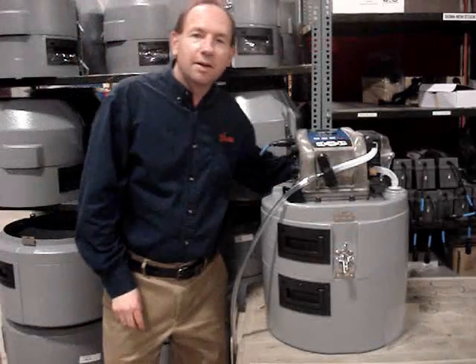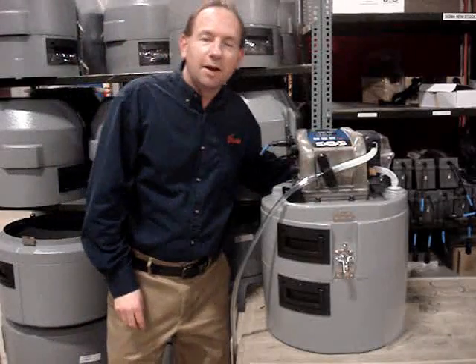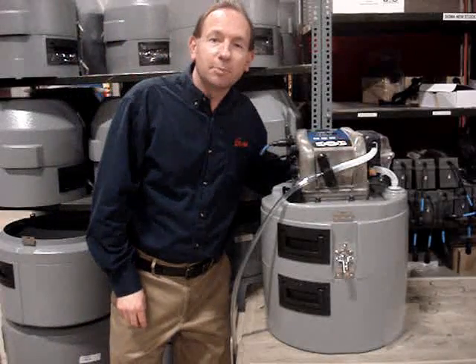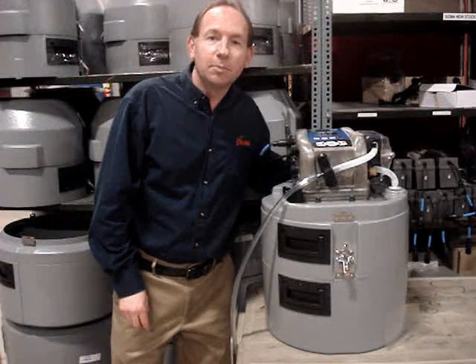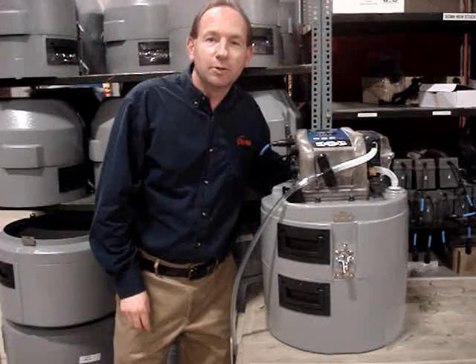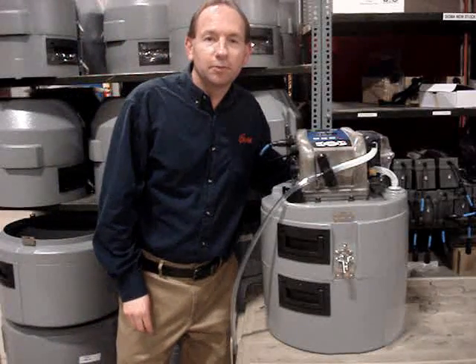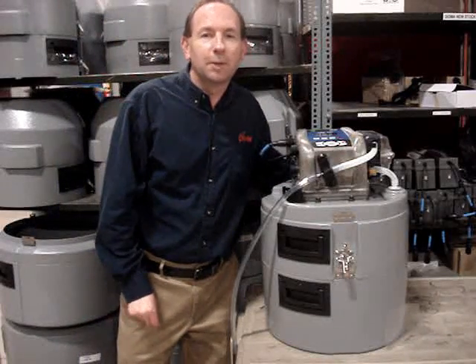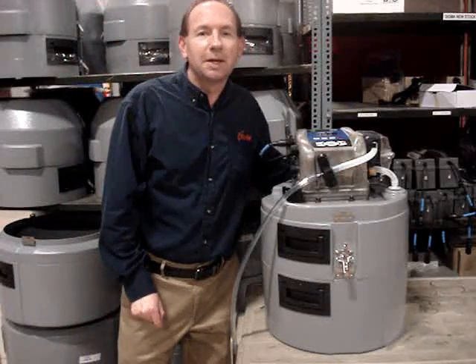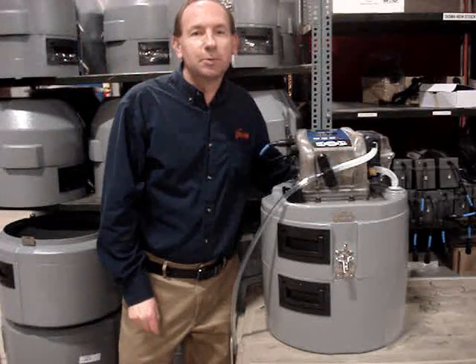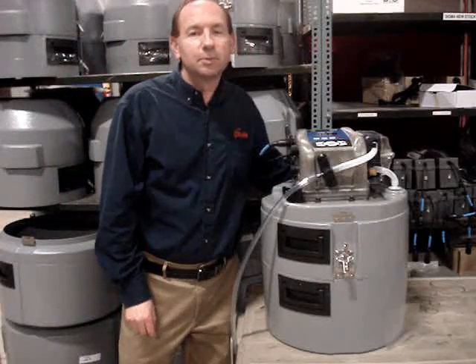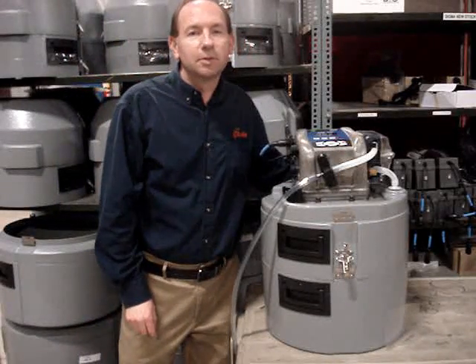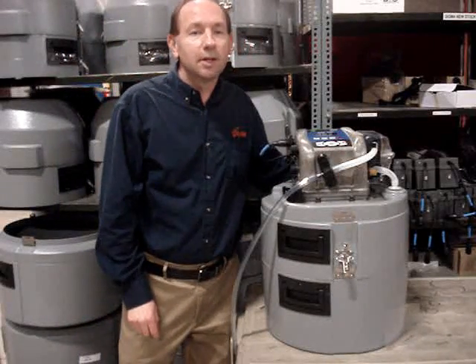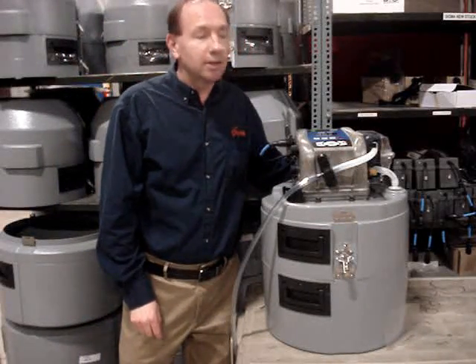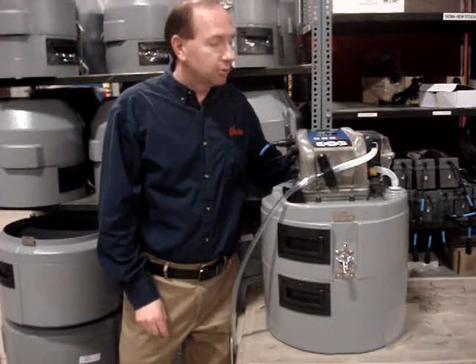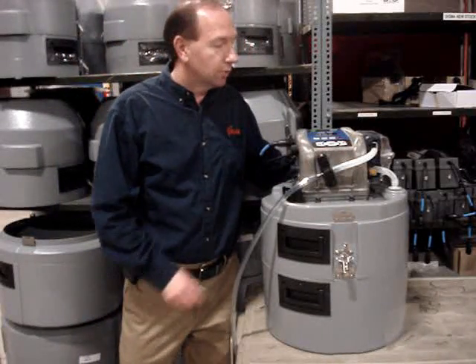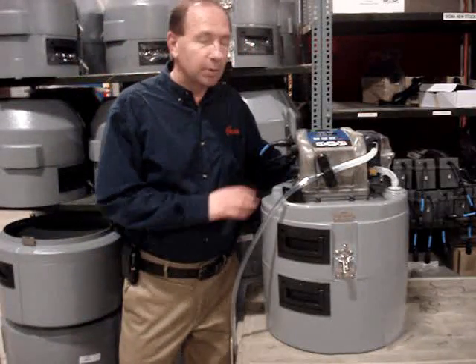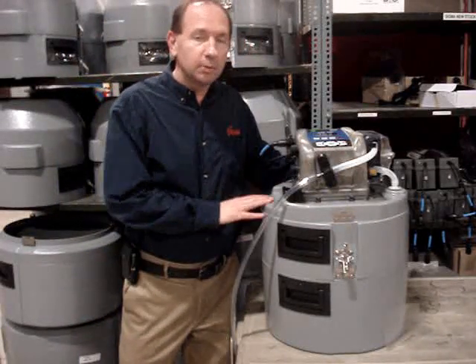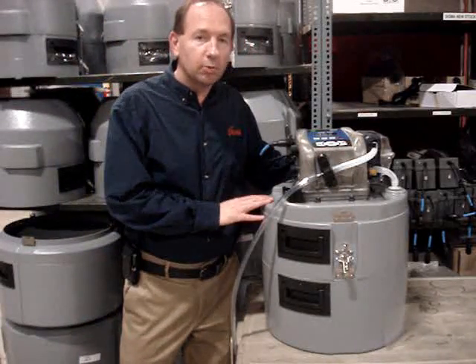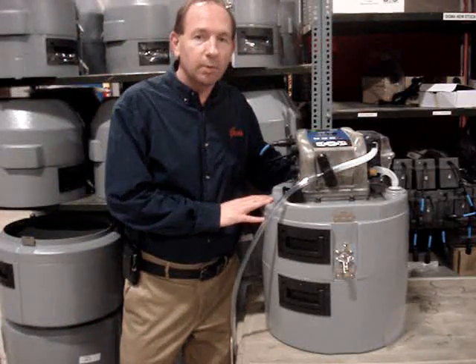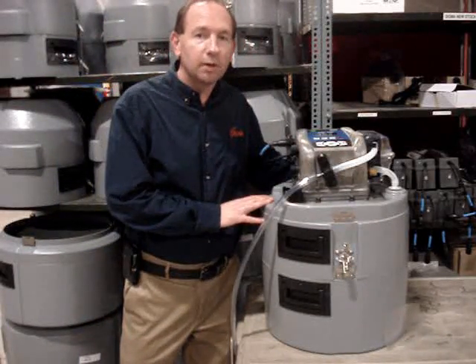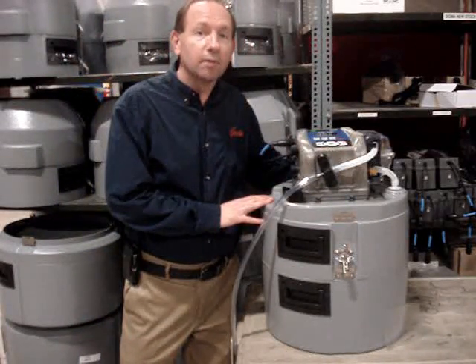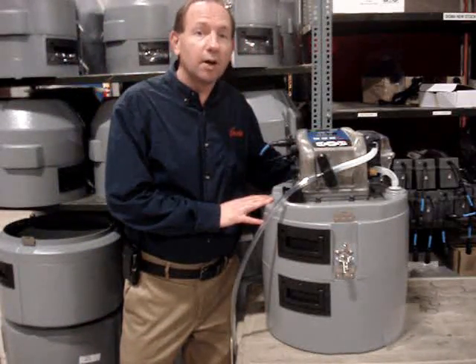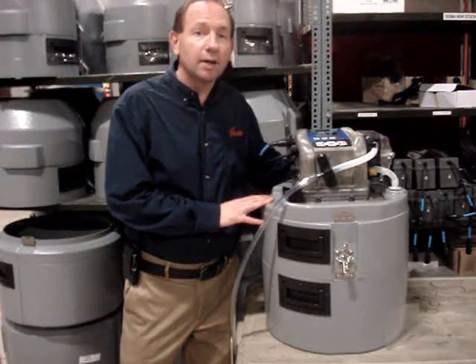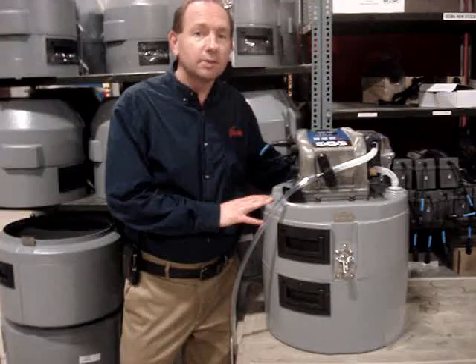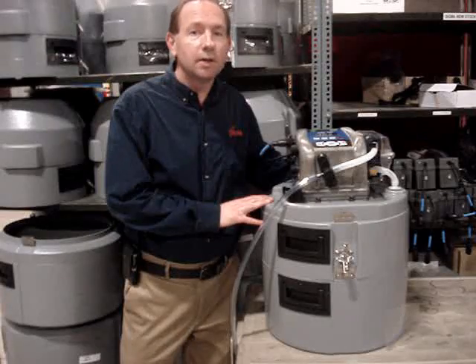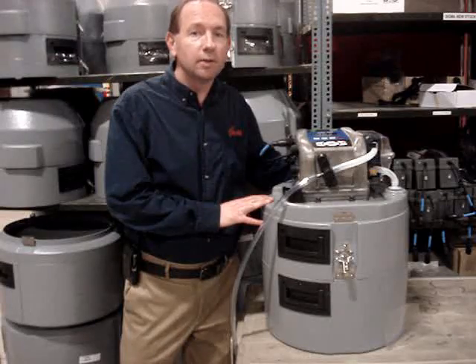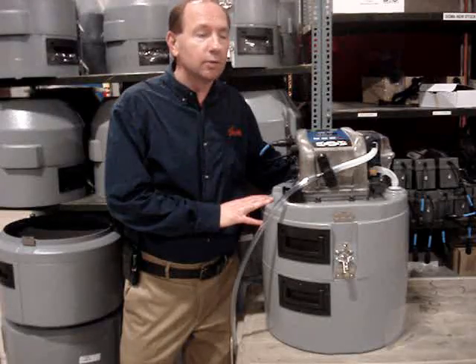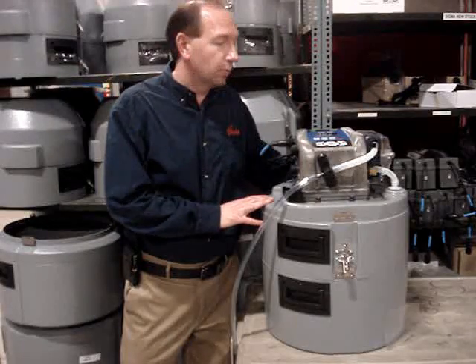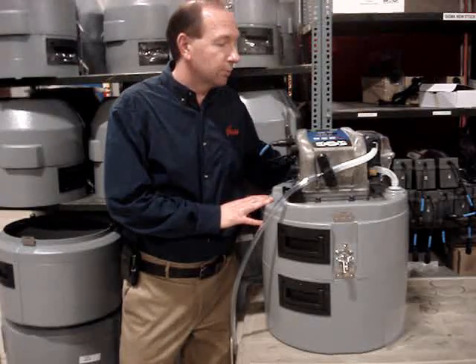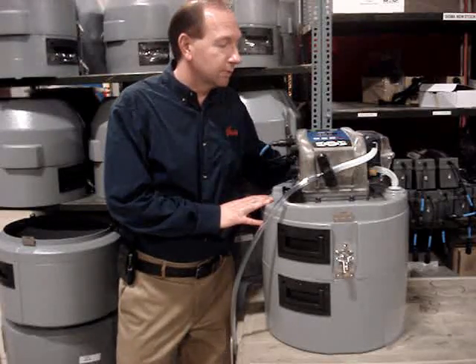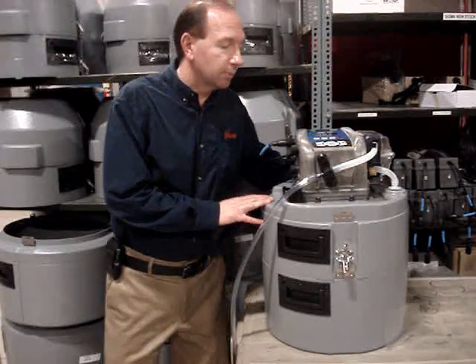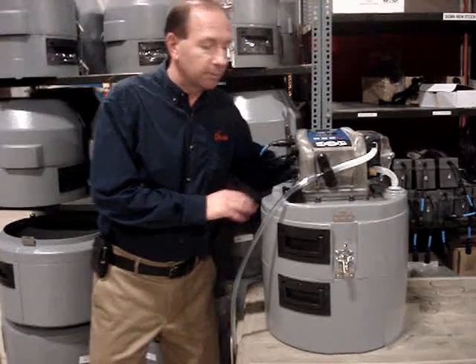Hi, I'm Ken McDonald from Can-Am Instruments. Today I'd like to show you the basic programming of the Hawk ST900 portable sampler.